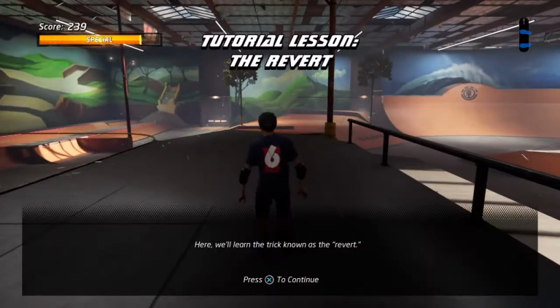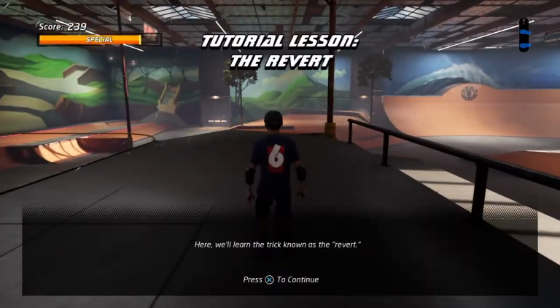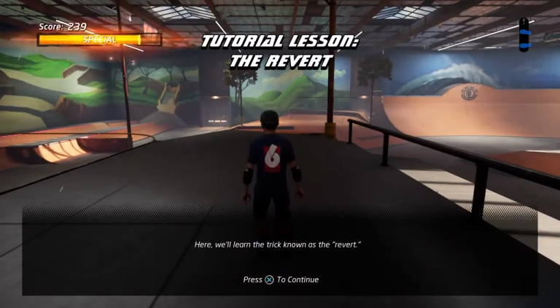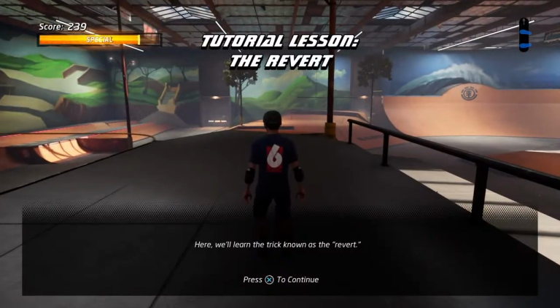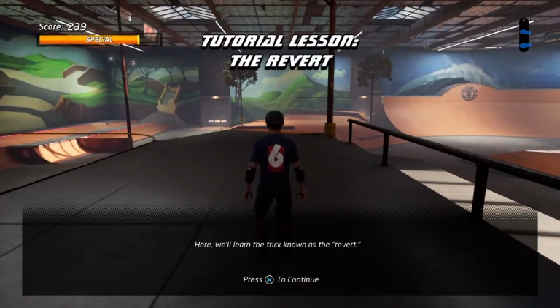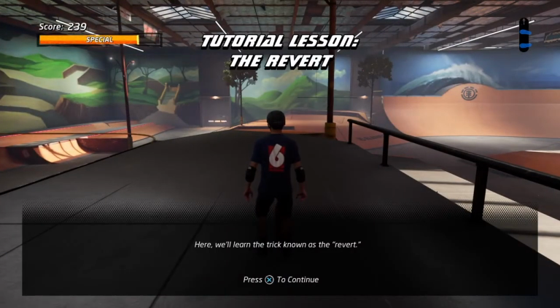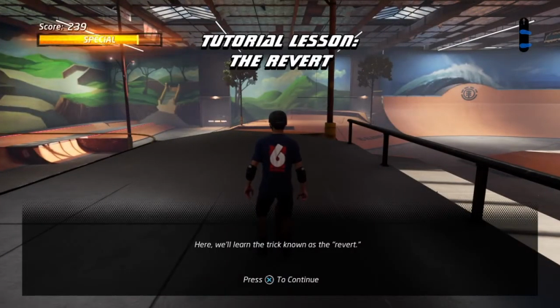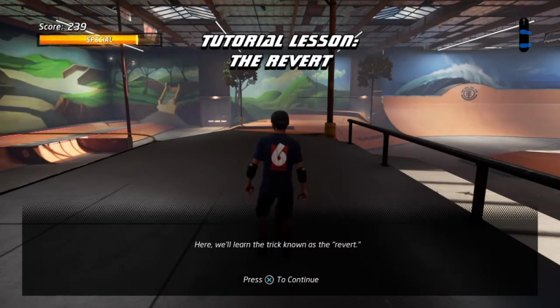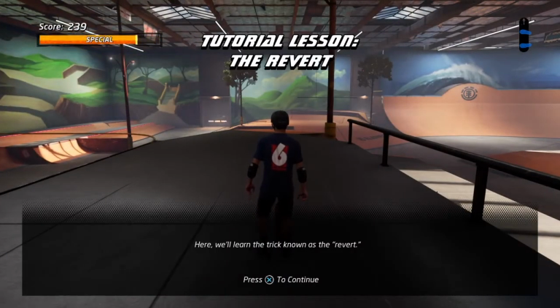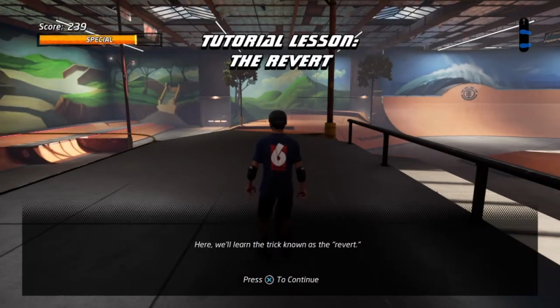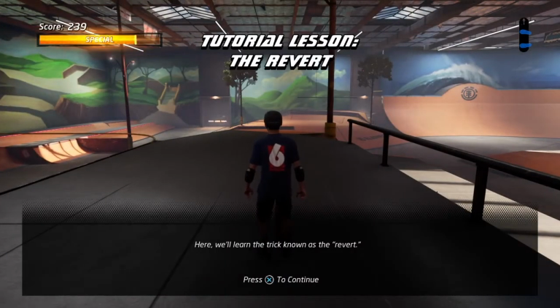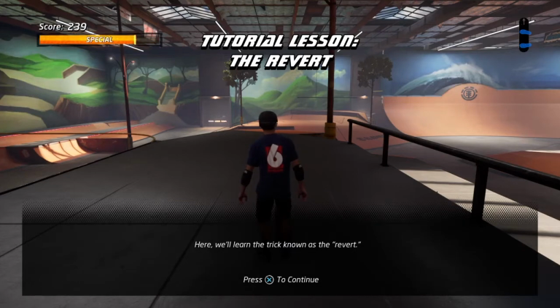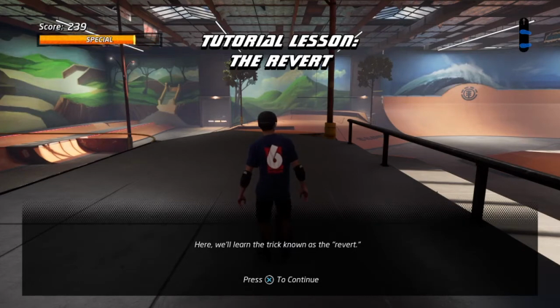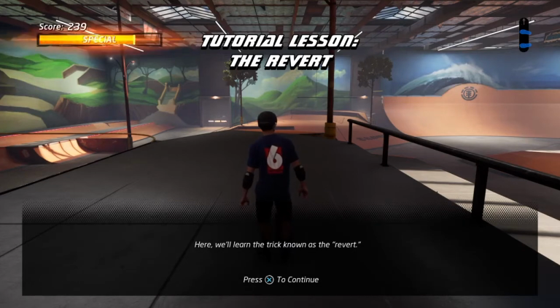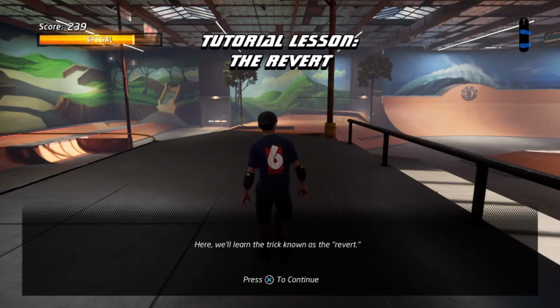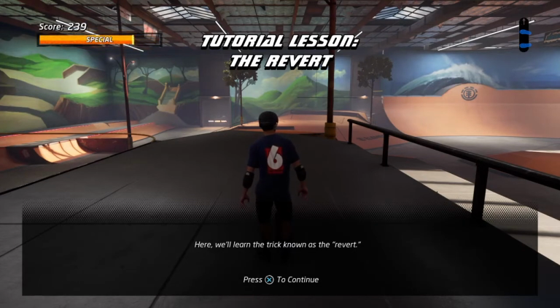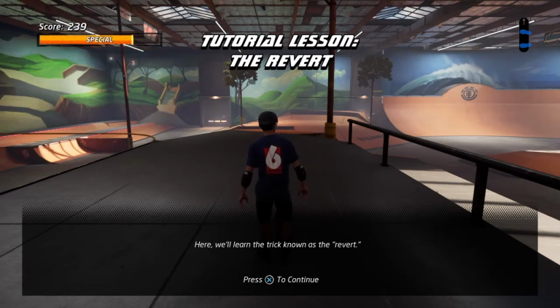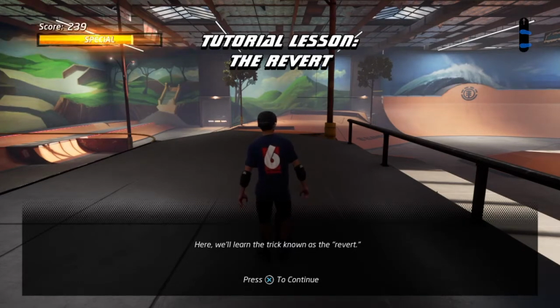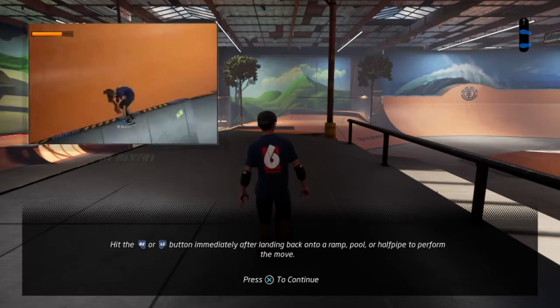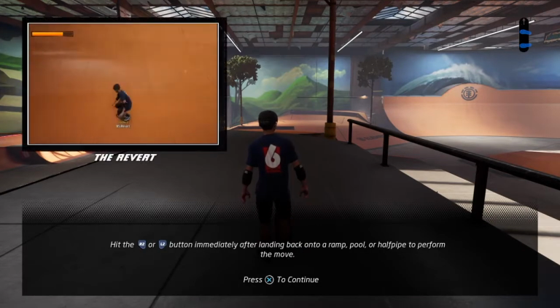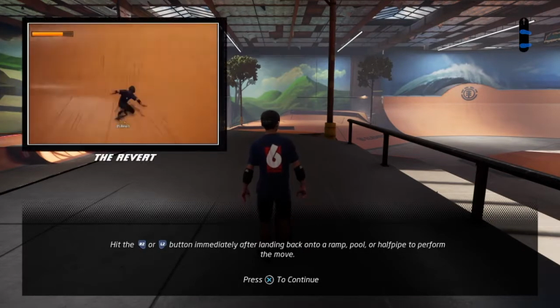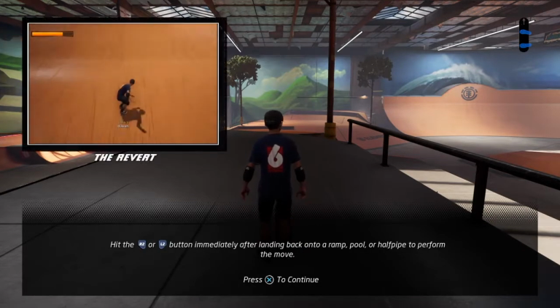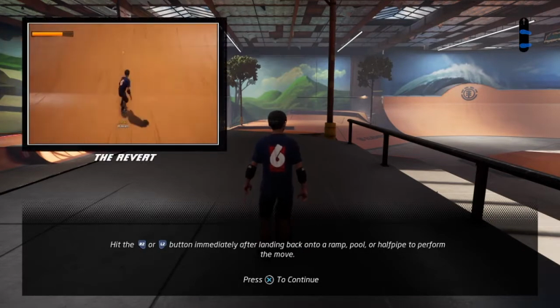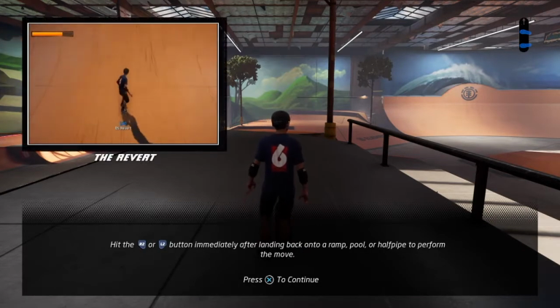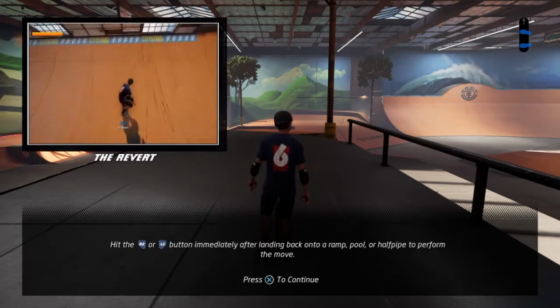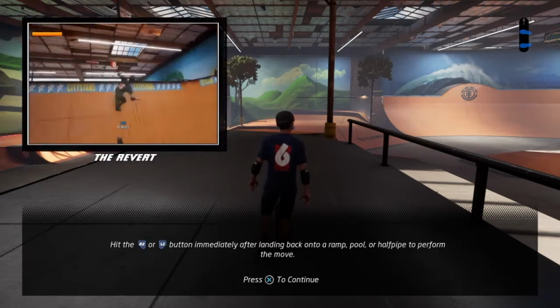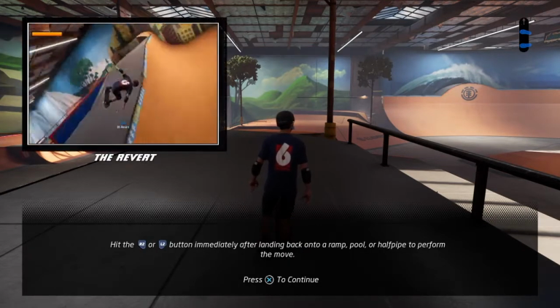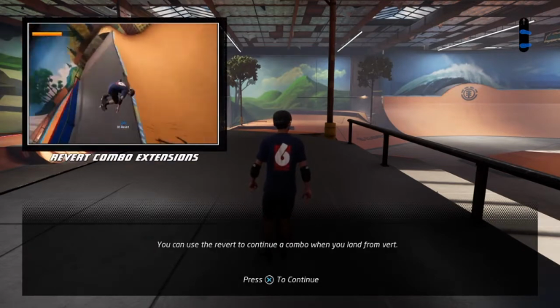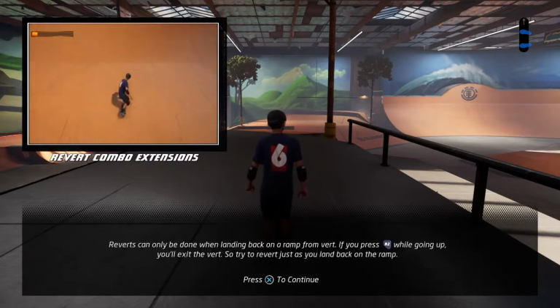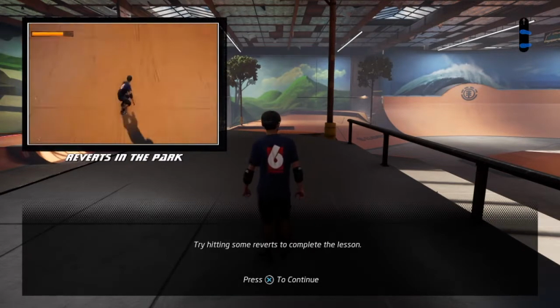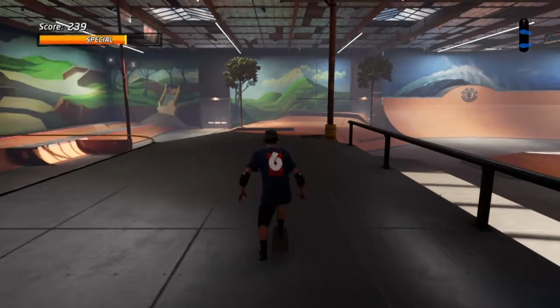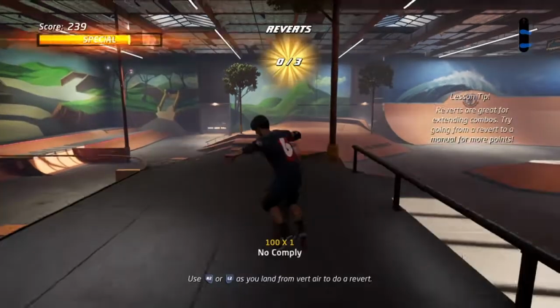Here we'll learn the trick known as the revert. Hit the revert button immediately after landing from a vert ramp to link tricks together.